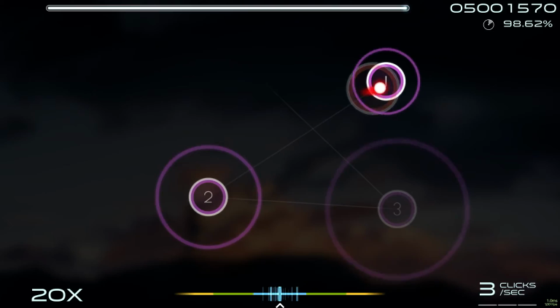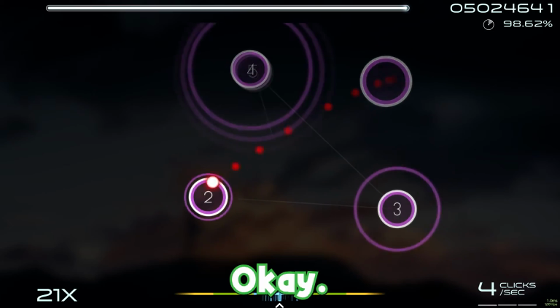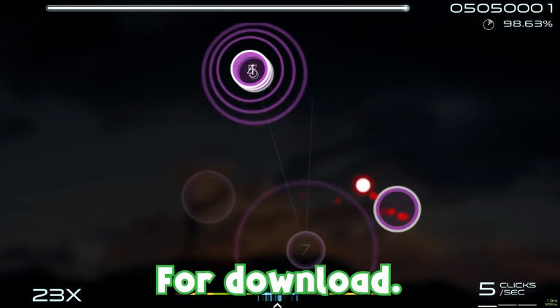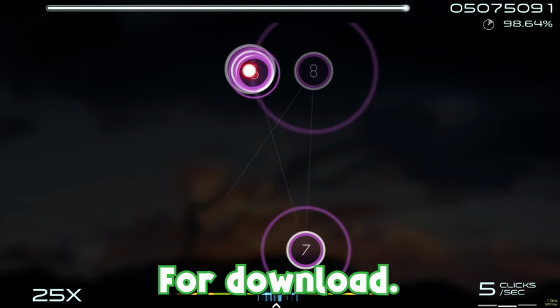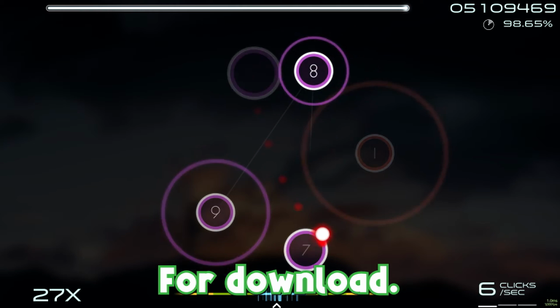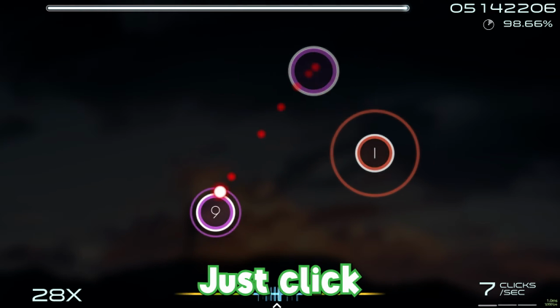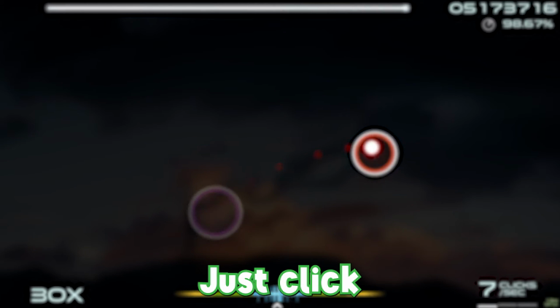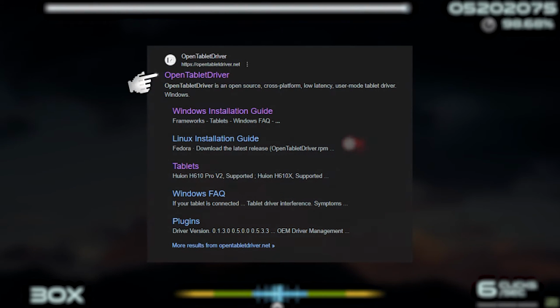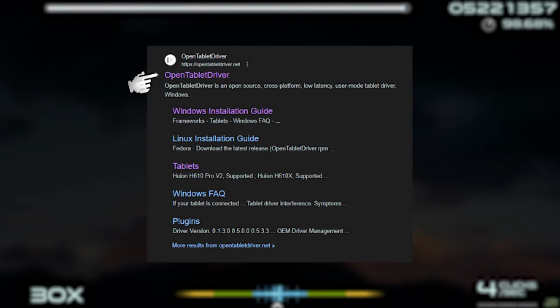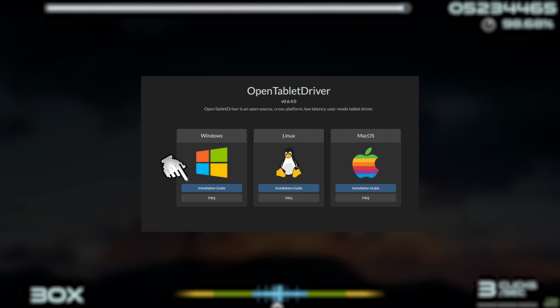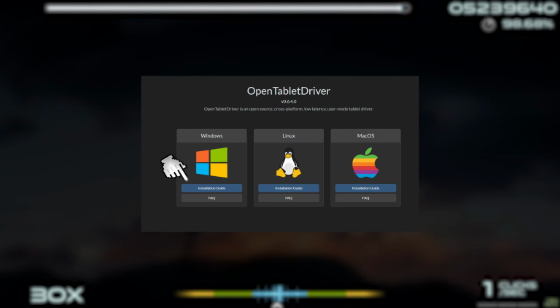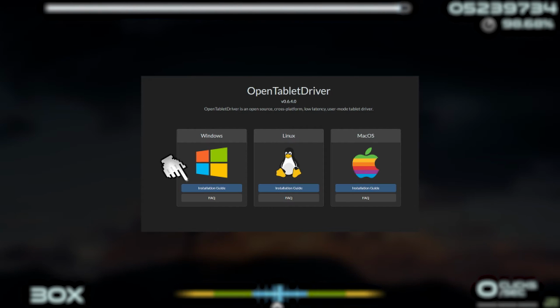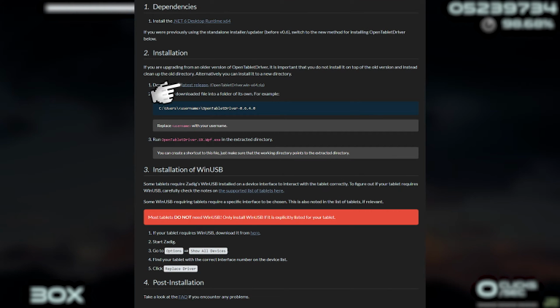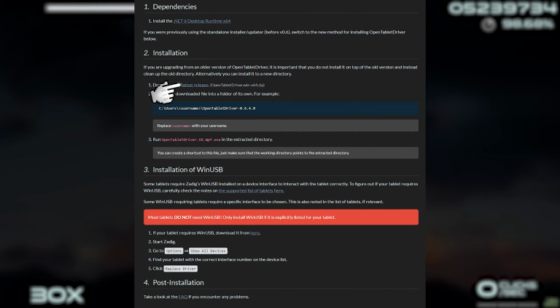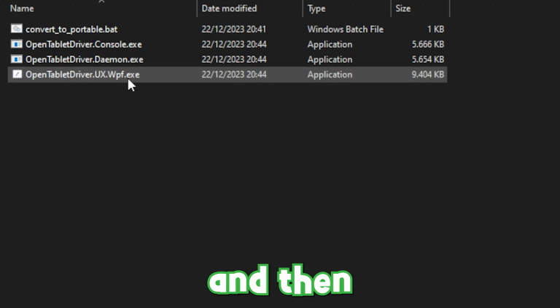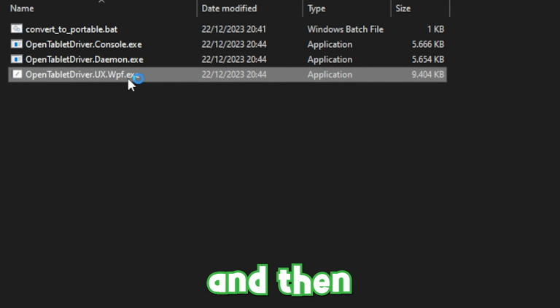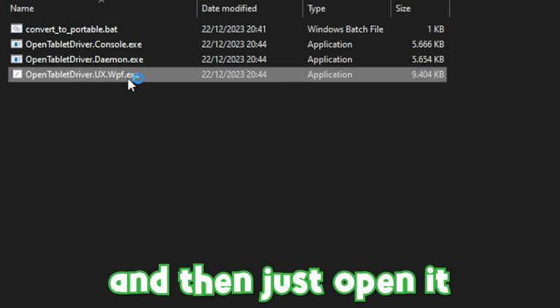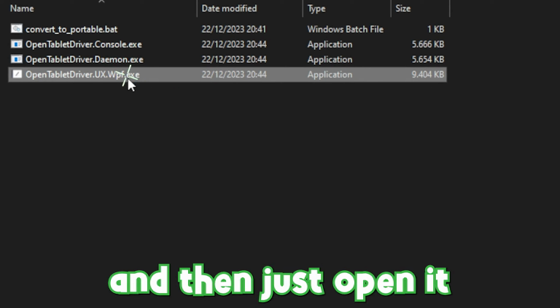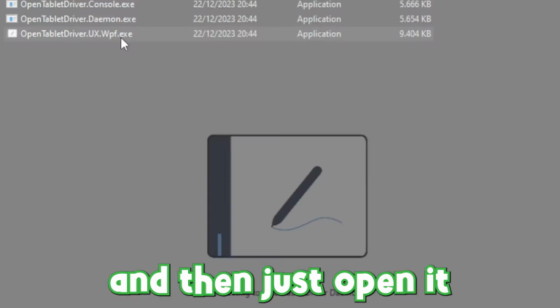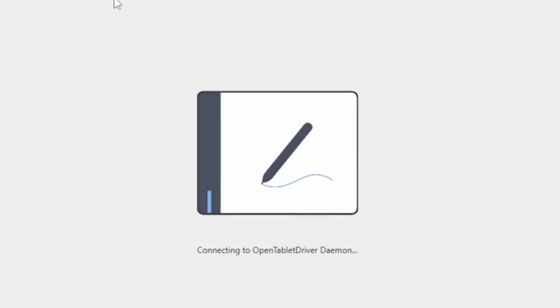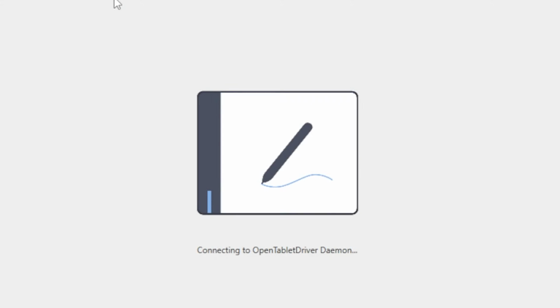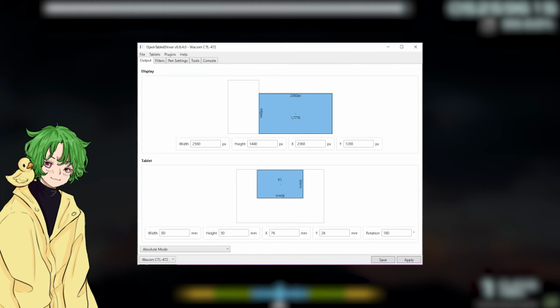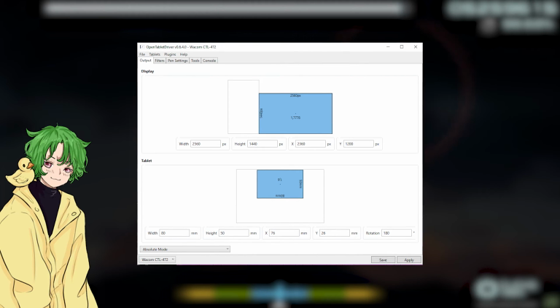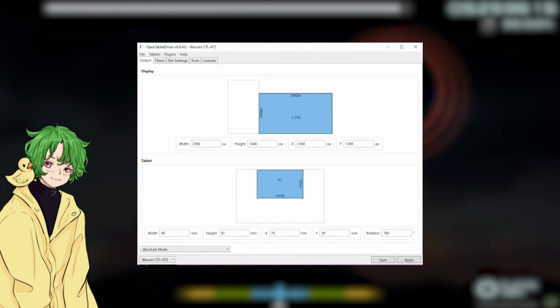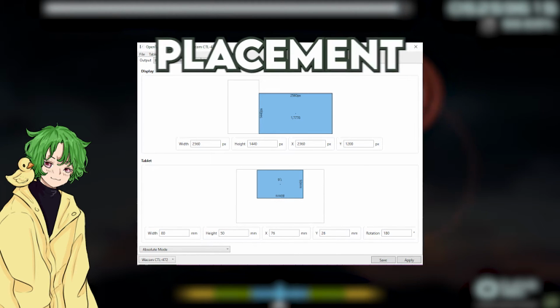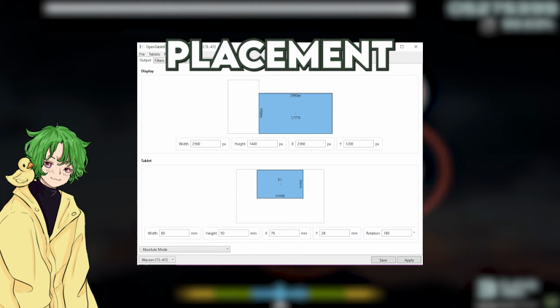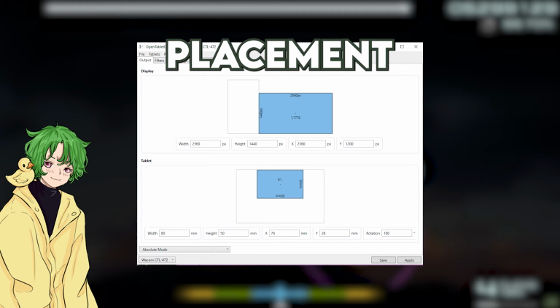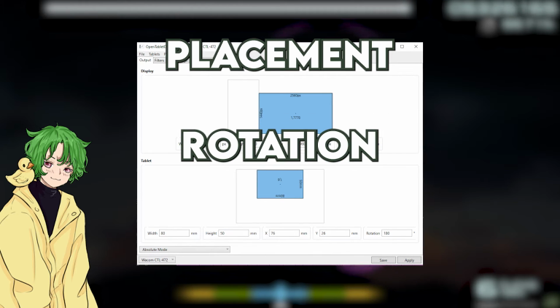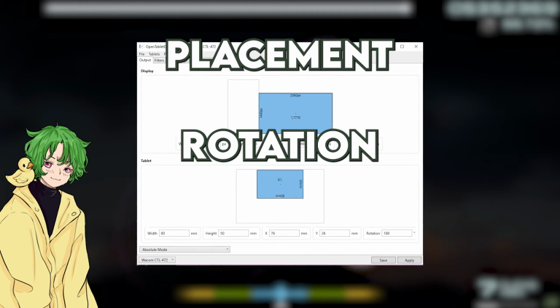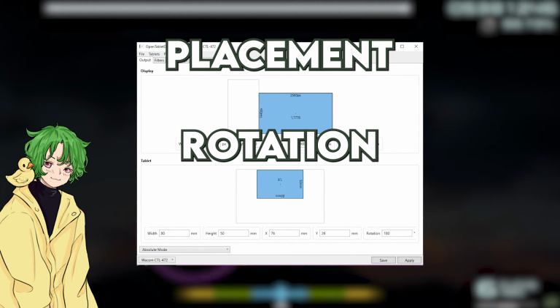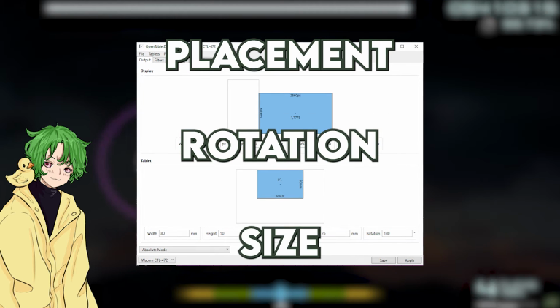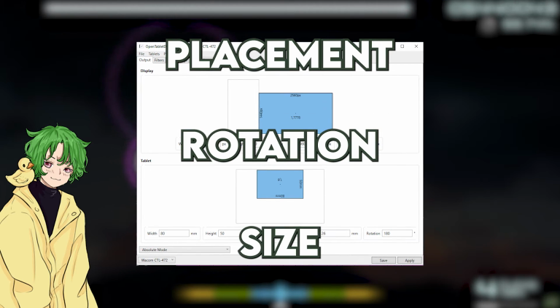For download, just click here, here, and here. Then just open it. Now for the setup: placement, rotation, size.